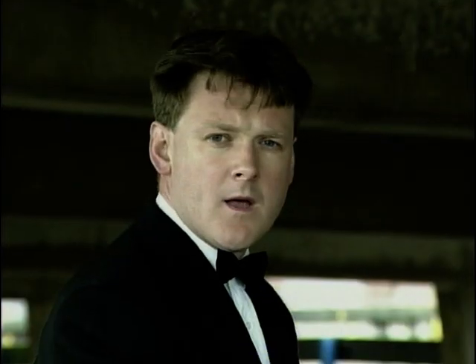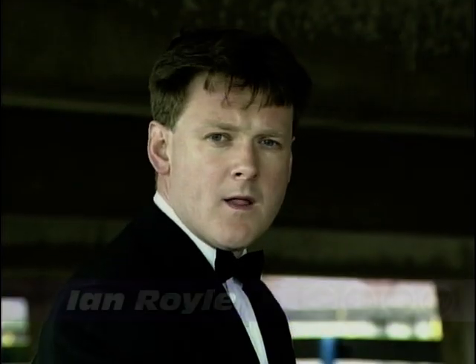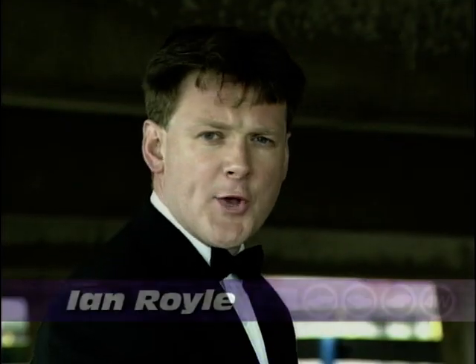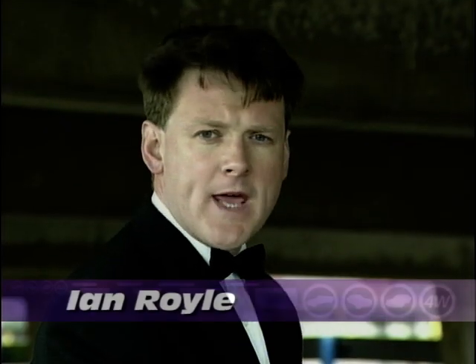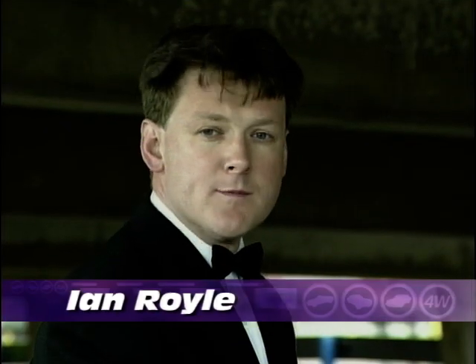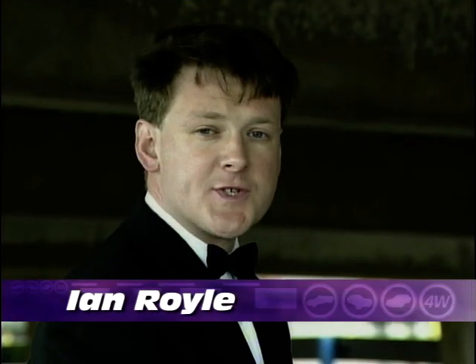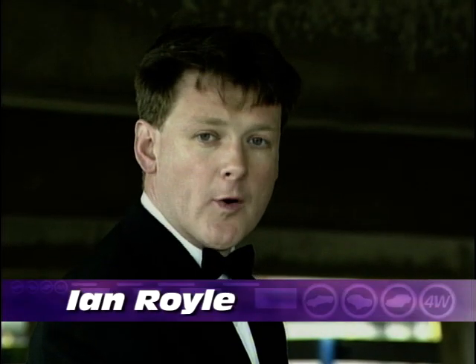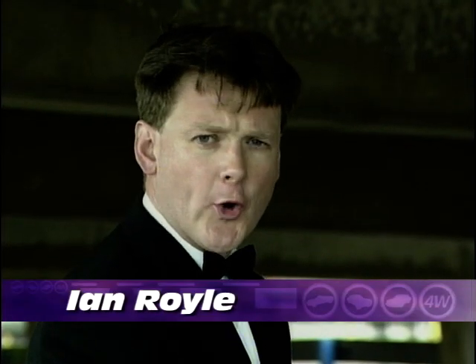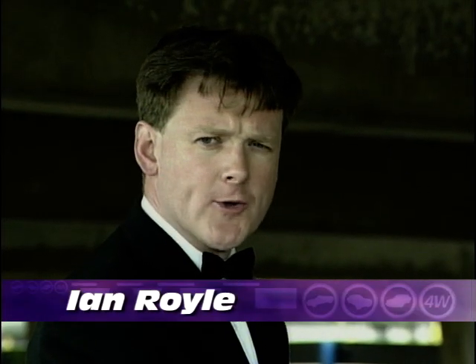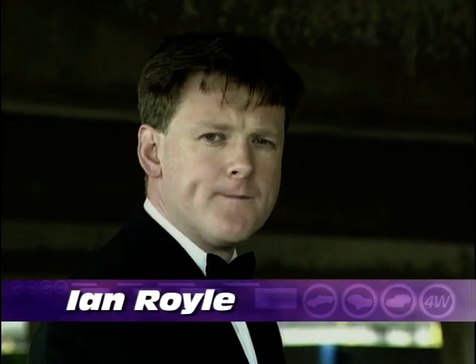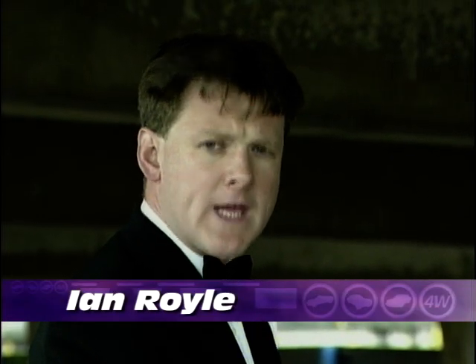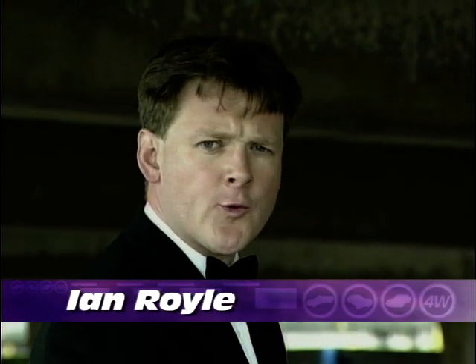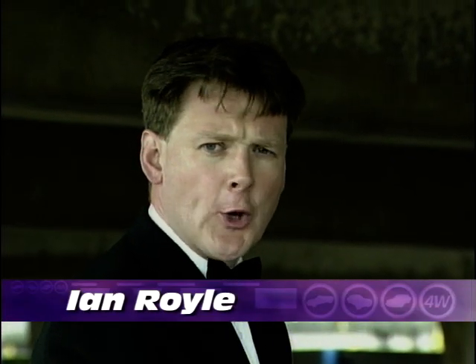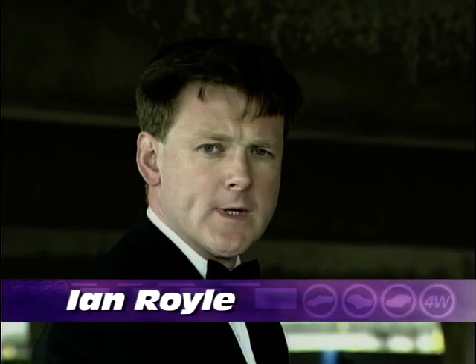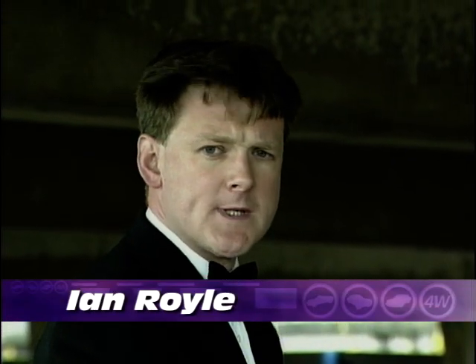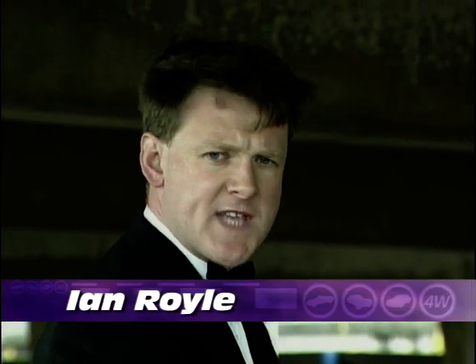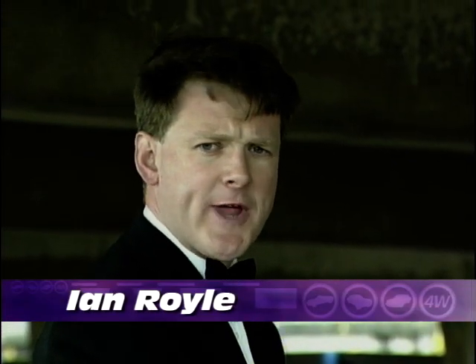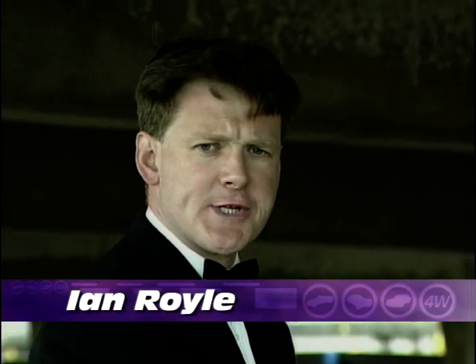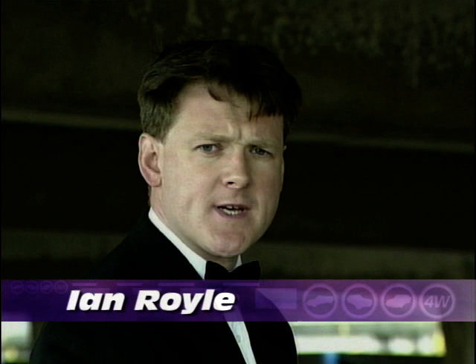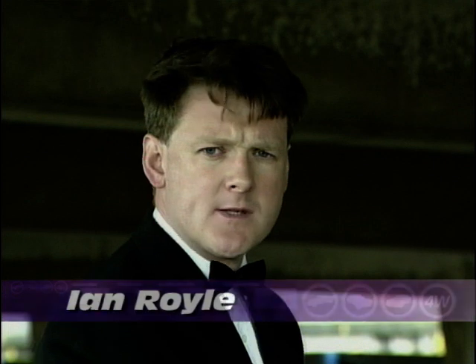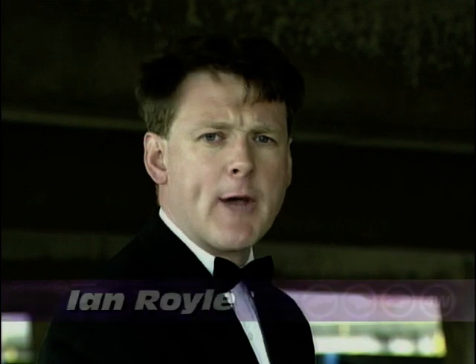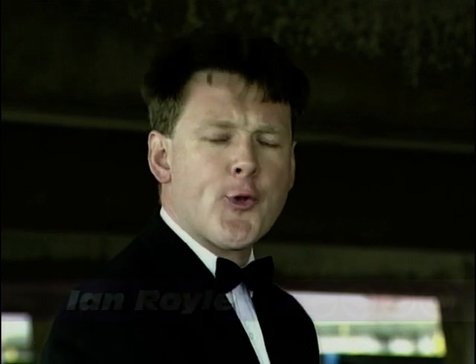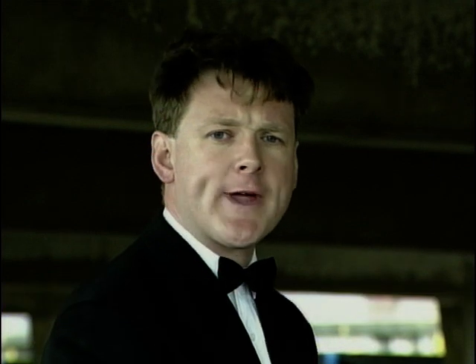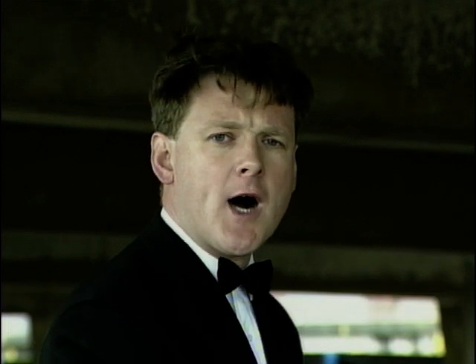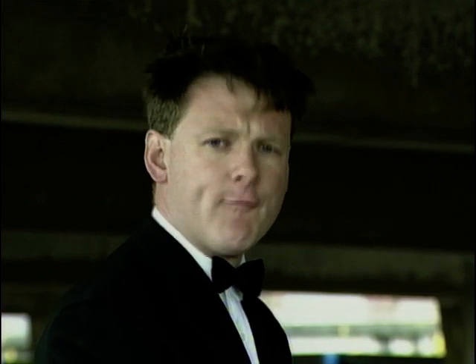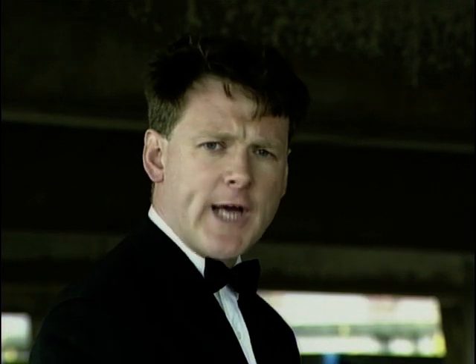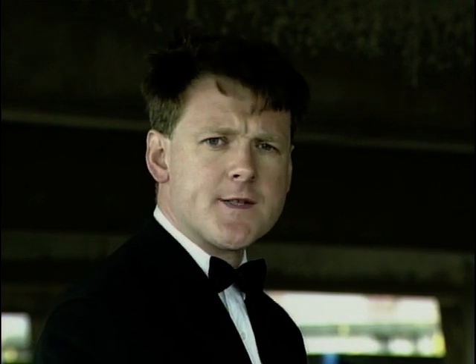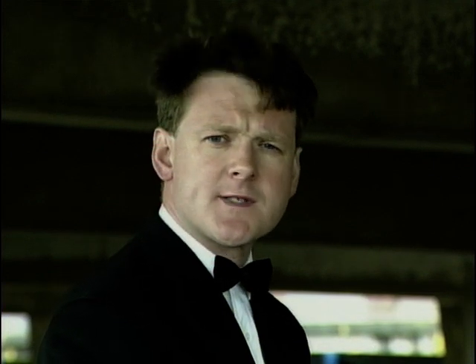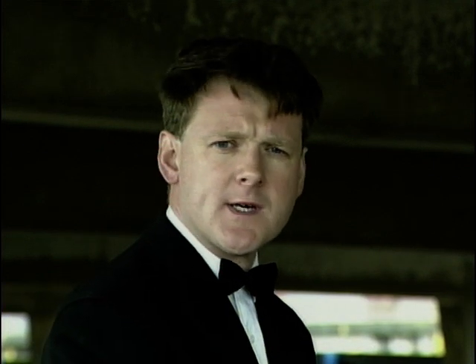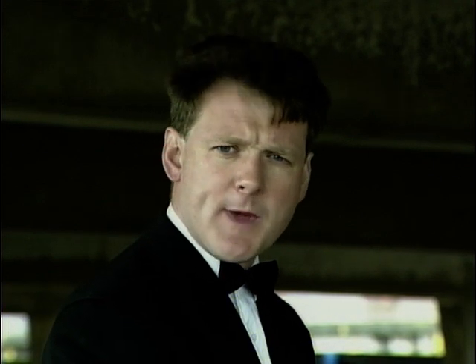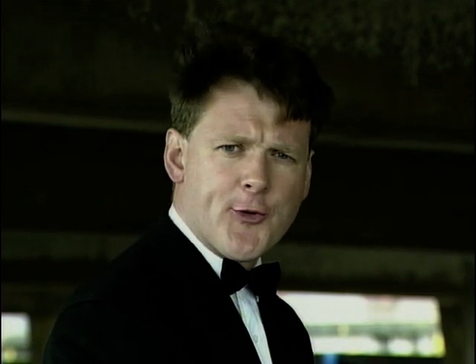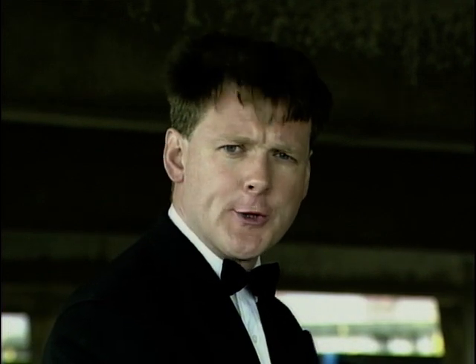The name's Royal. Ian Royal. Secret agent 003.5. Licensed to be thrilled.